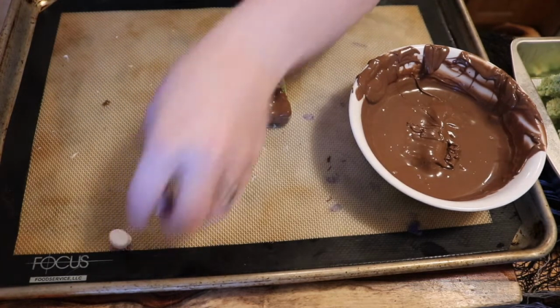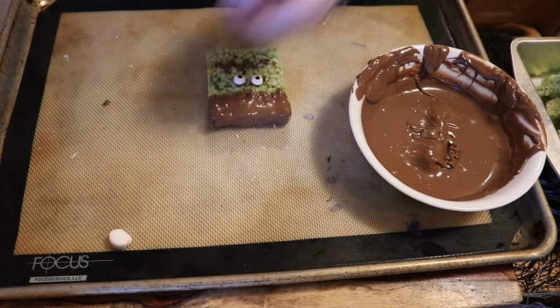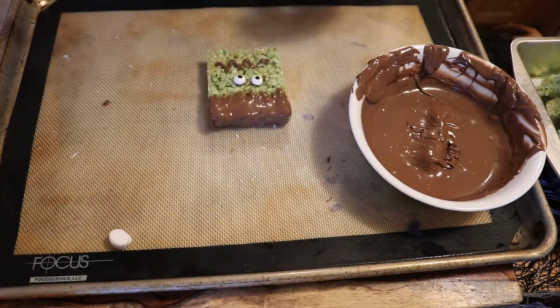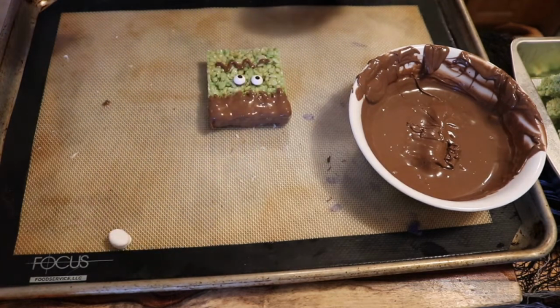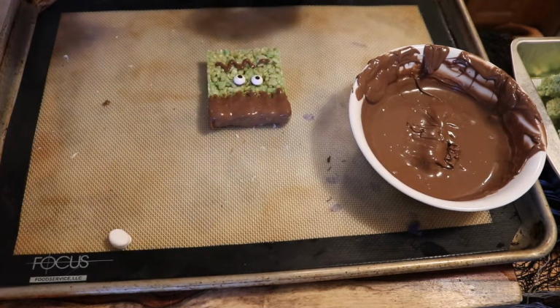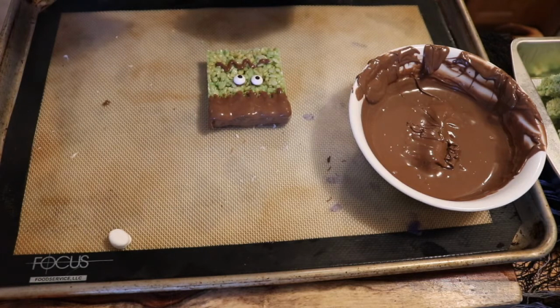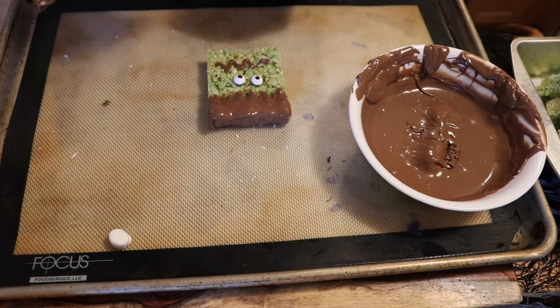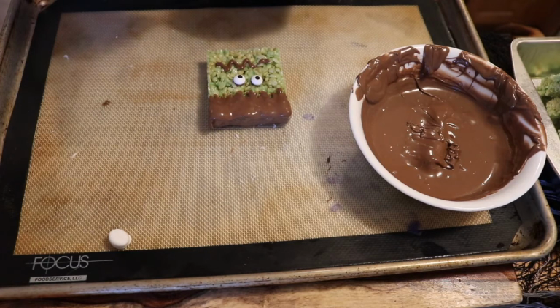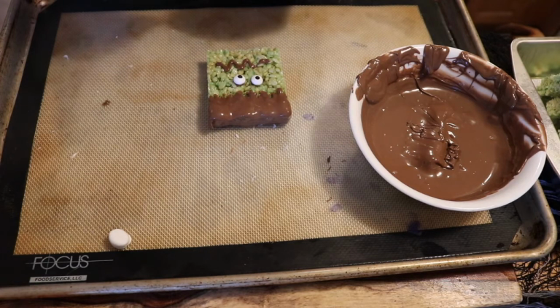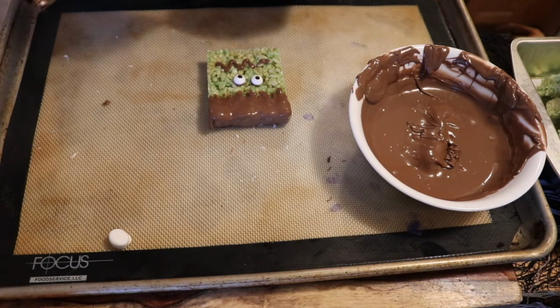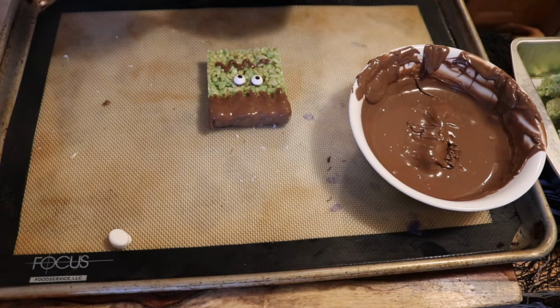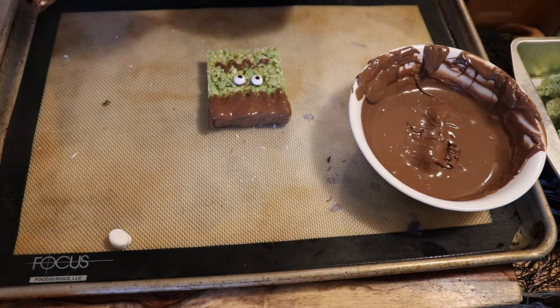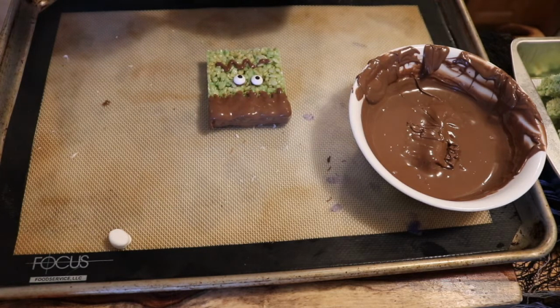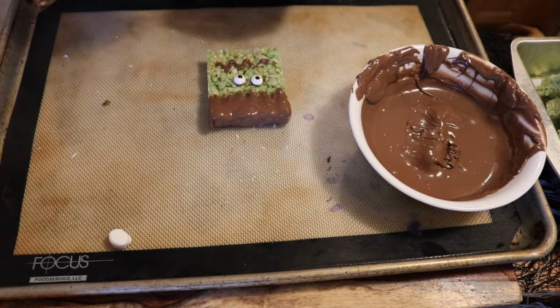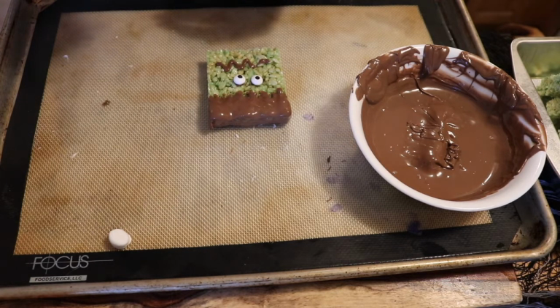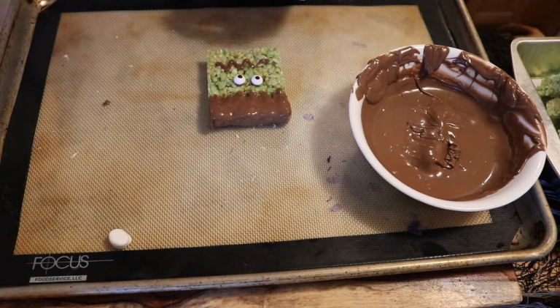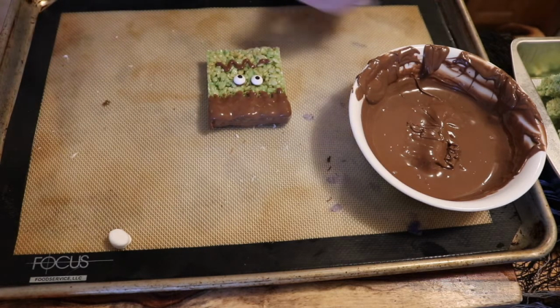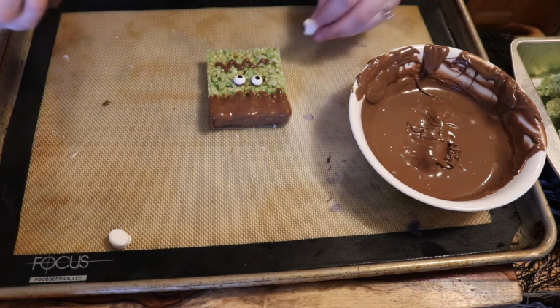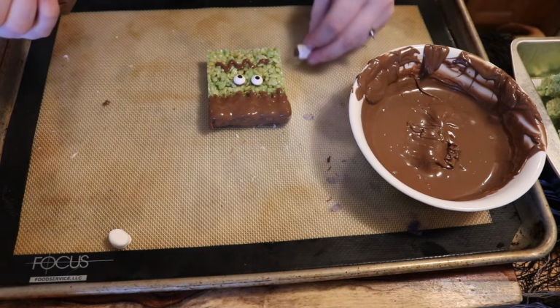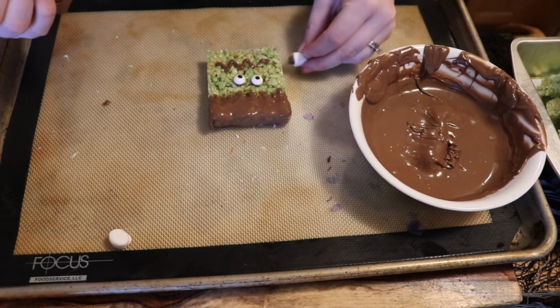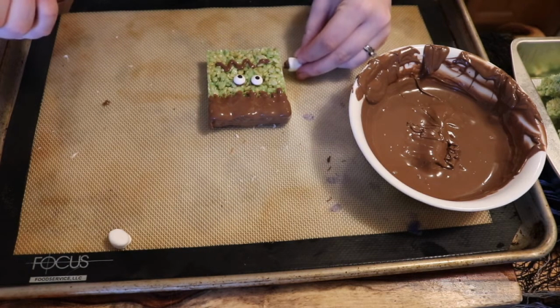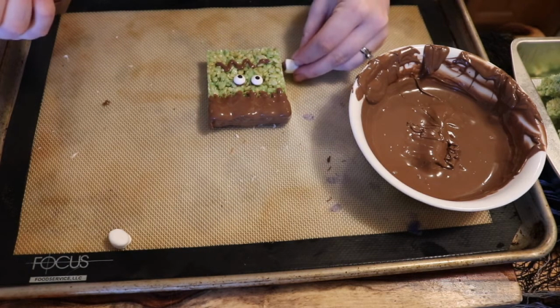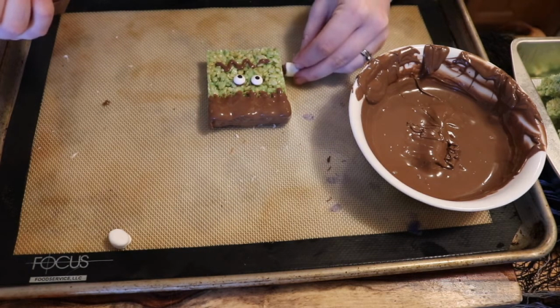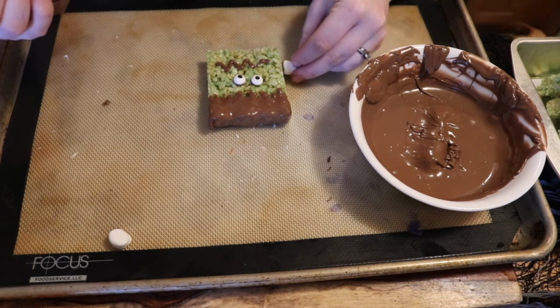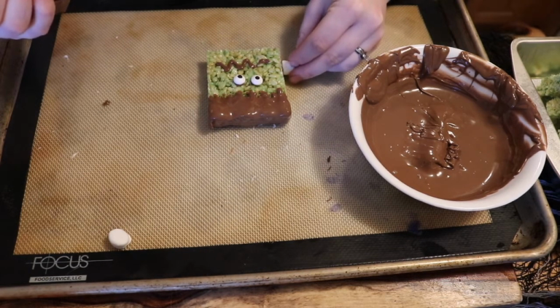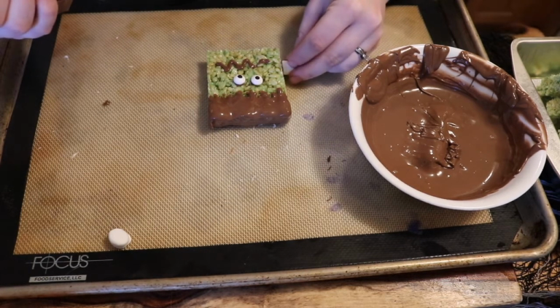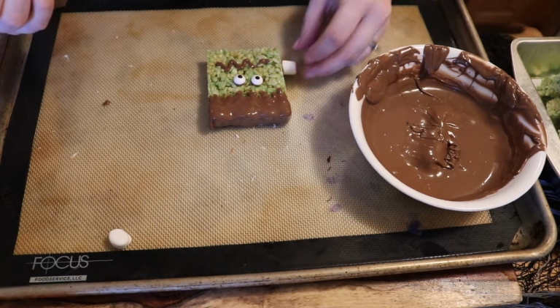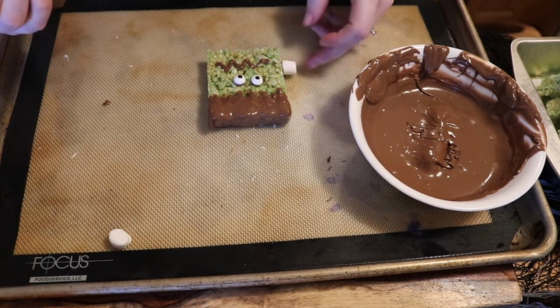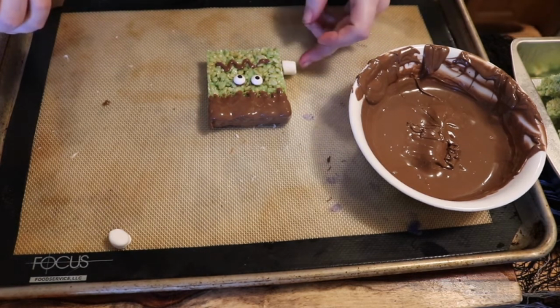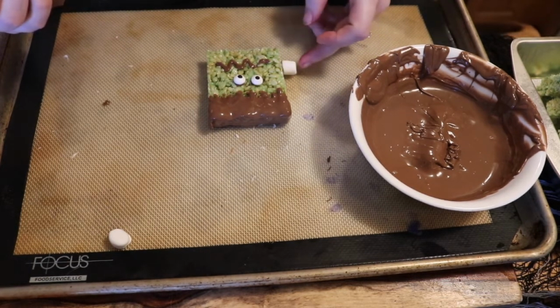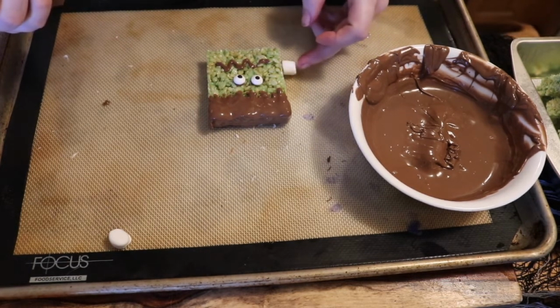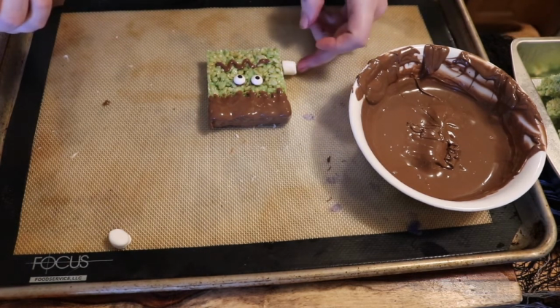Last, we're going to stick marshmallows on either side of his face using a little bit of chocolate.